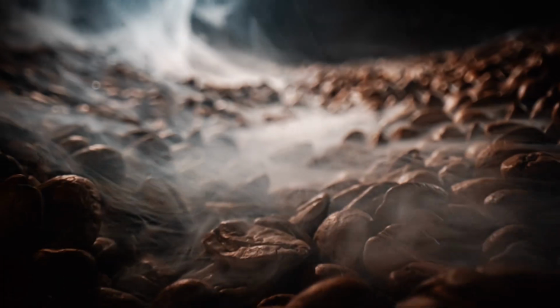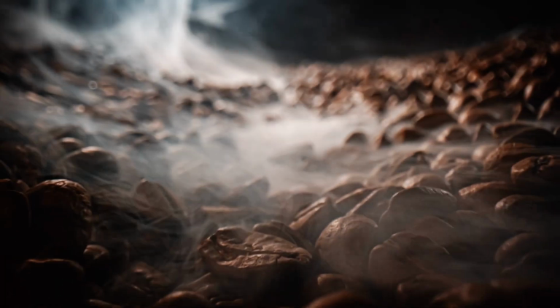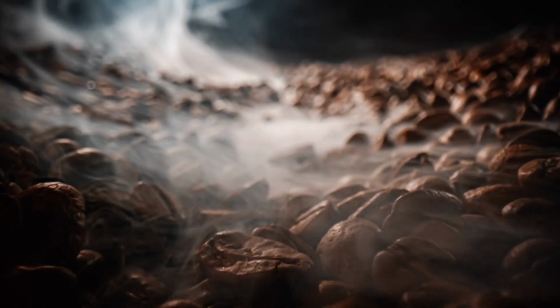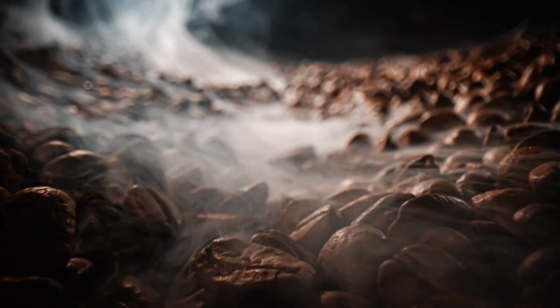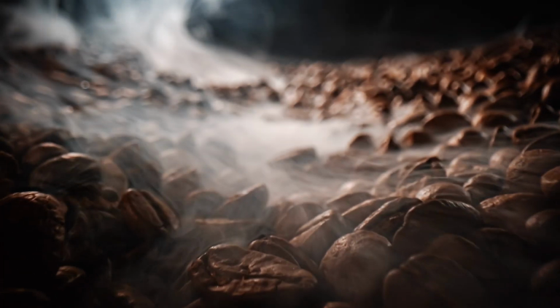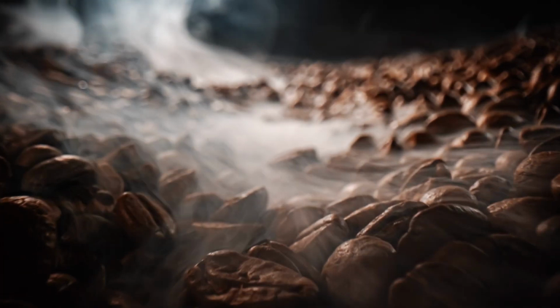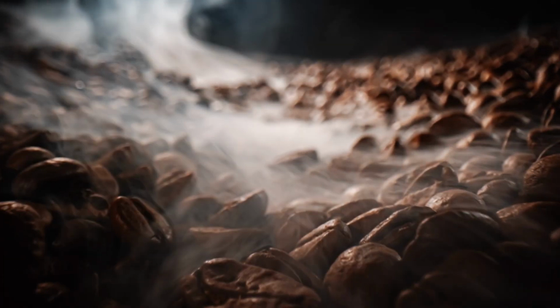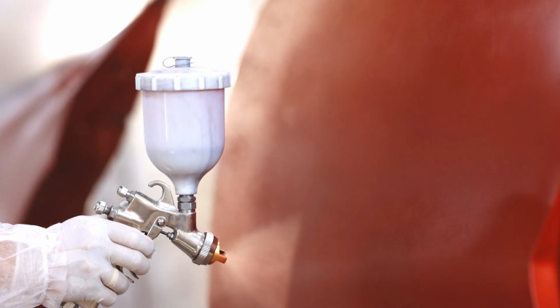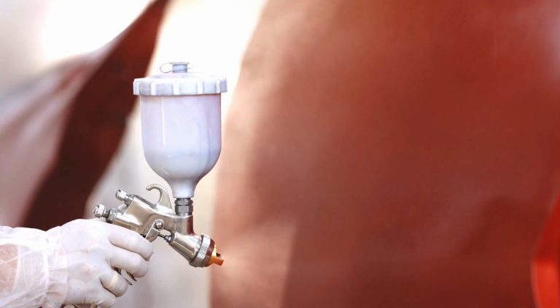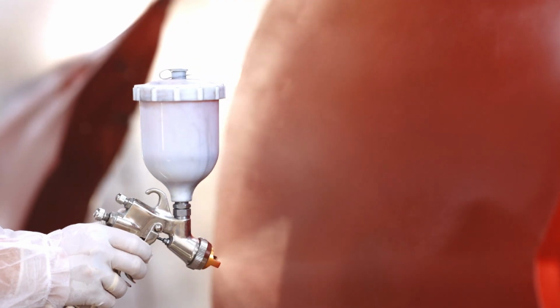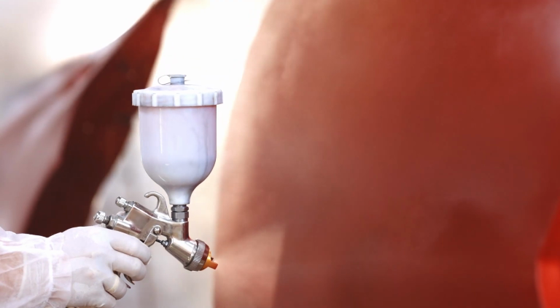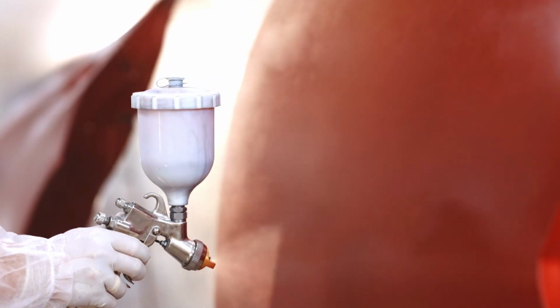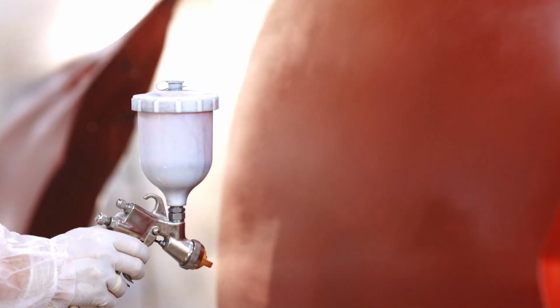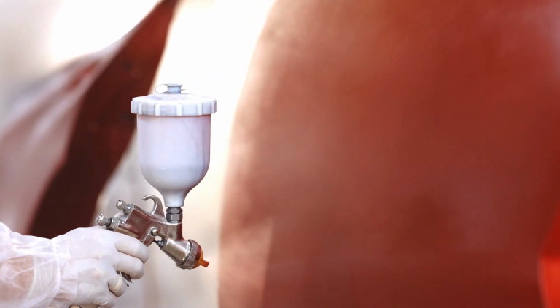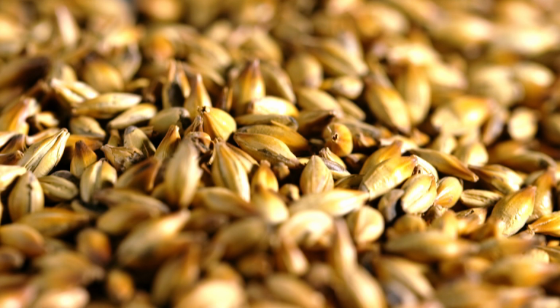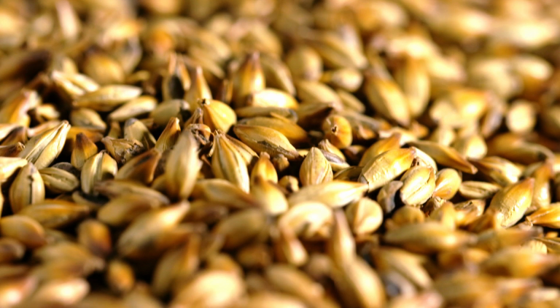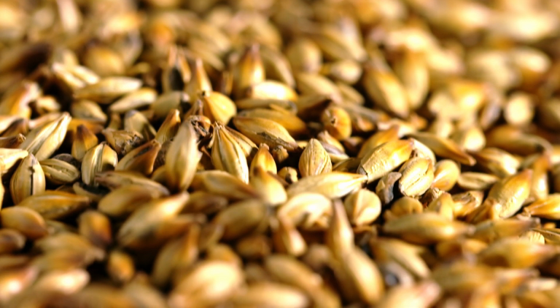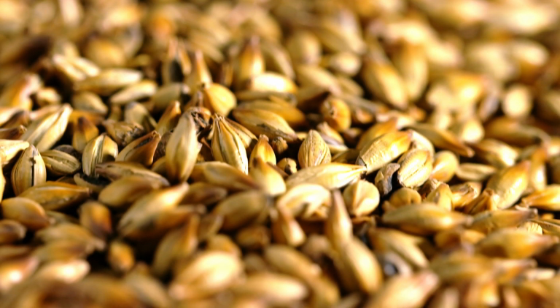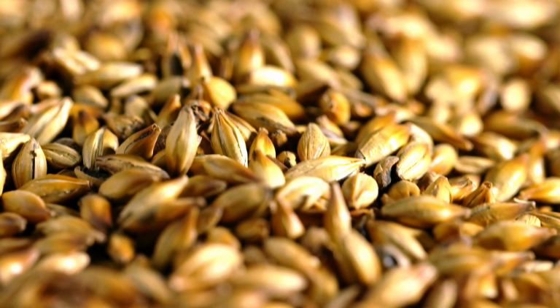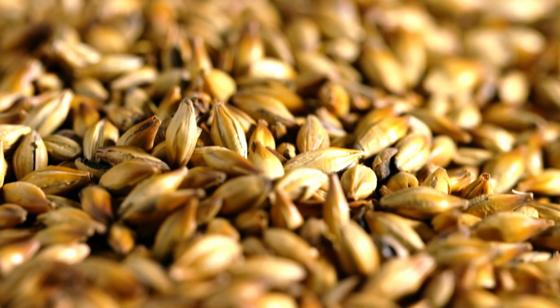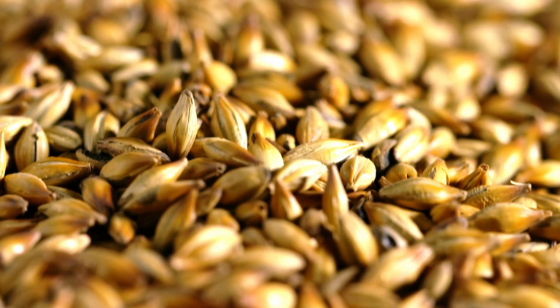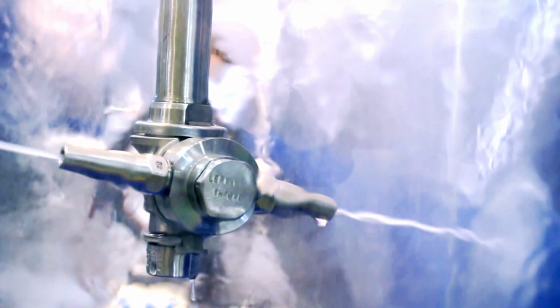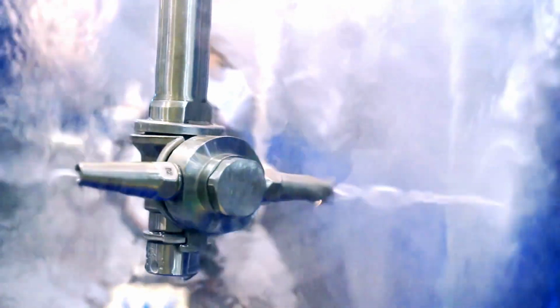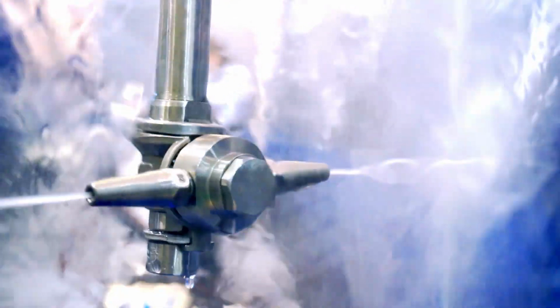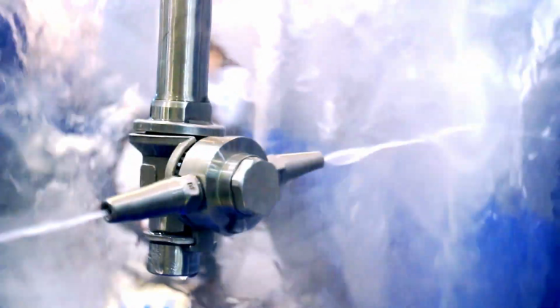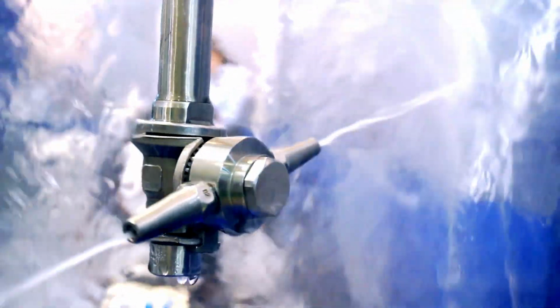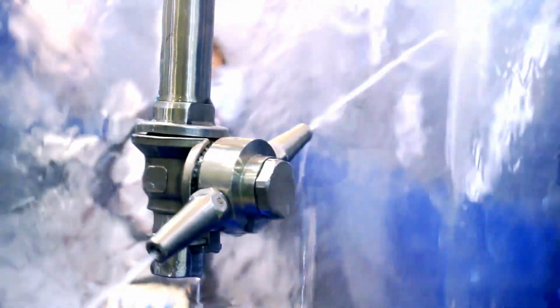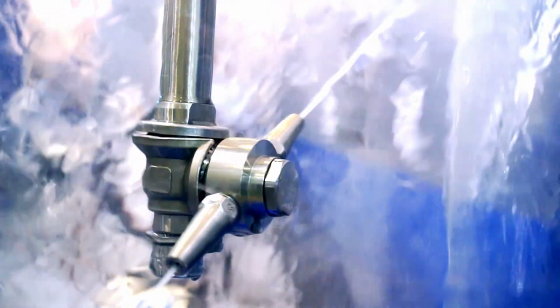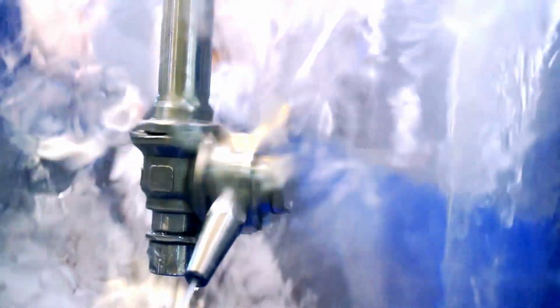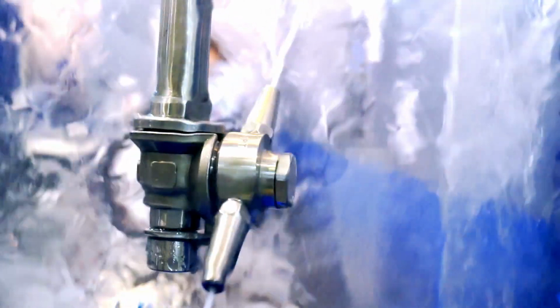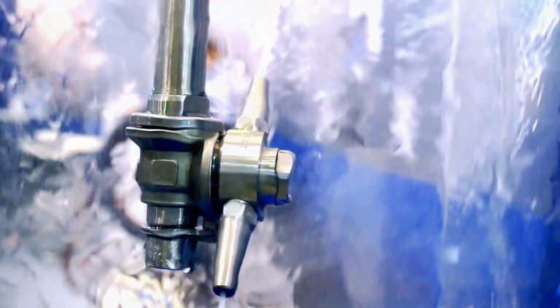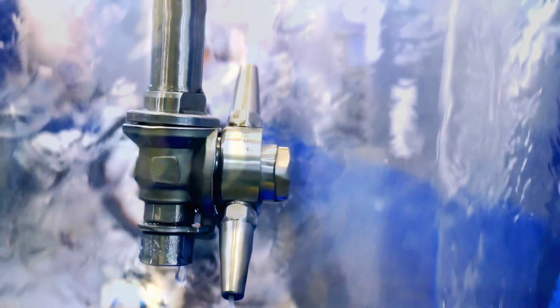Coffee roasting, spray painting, beer mashing, and cleaning in place are just a few examples.